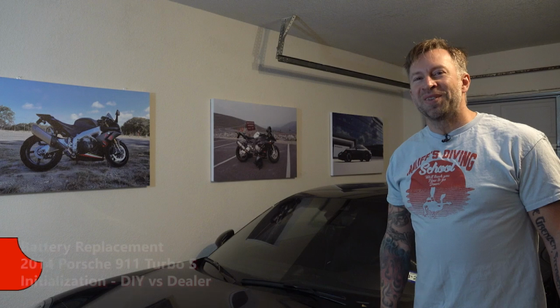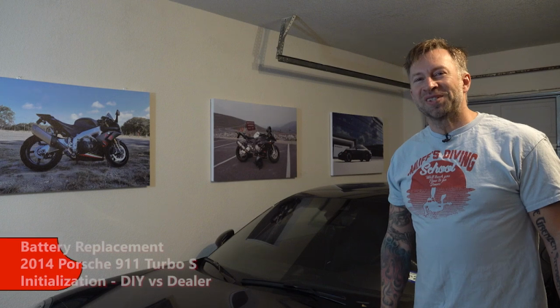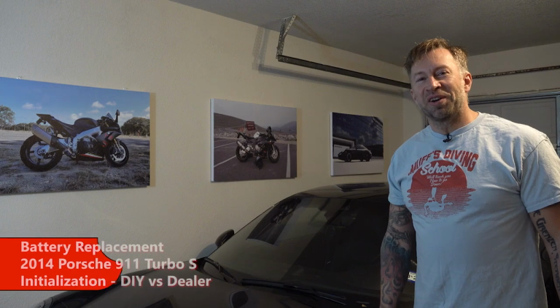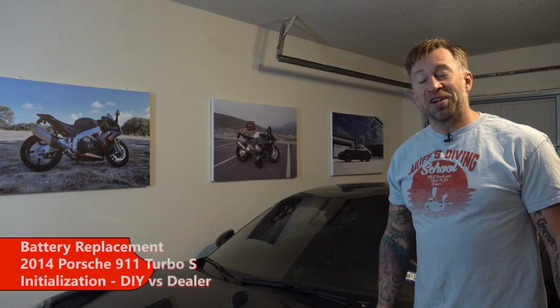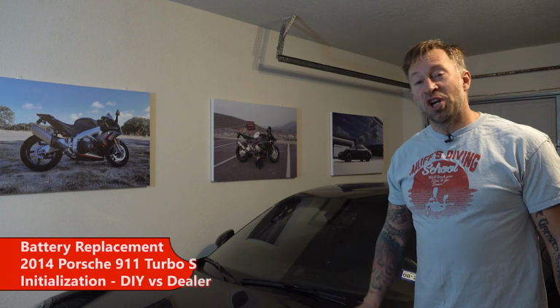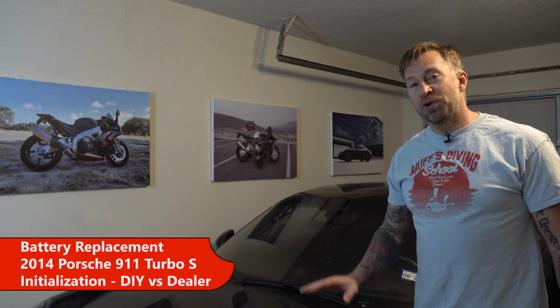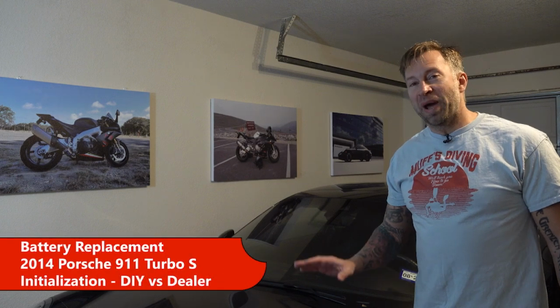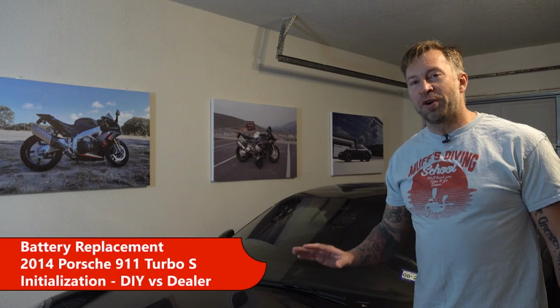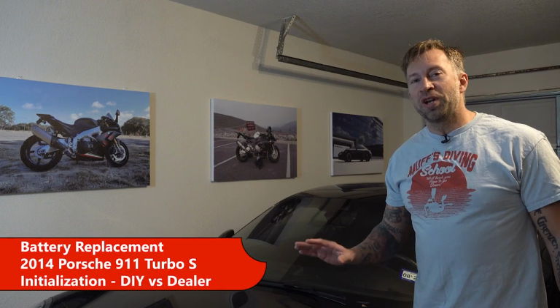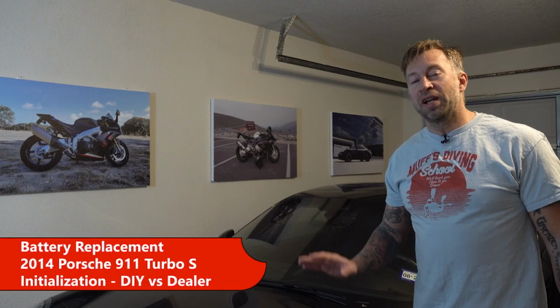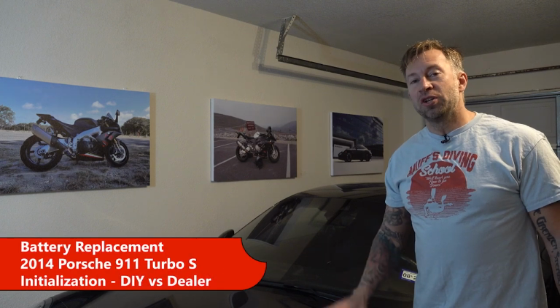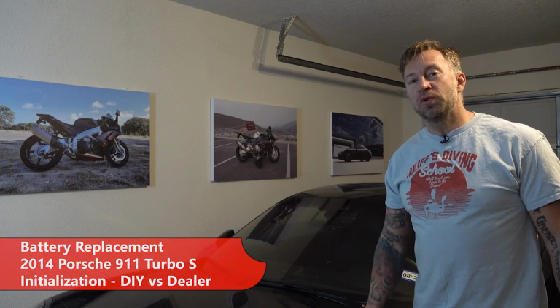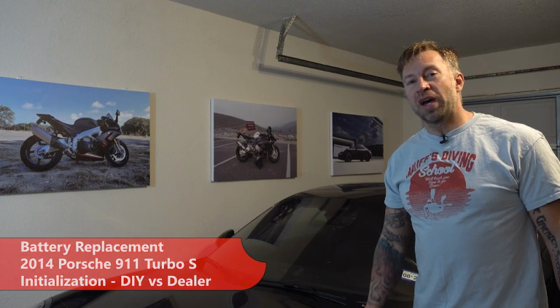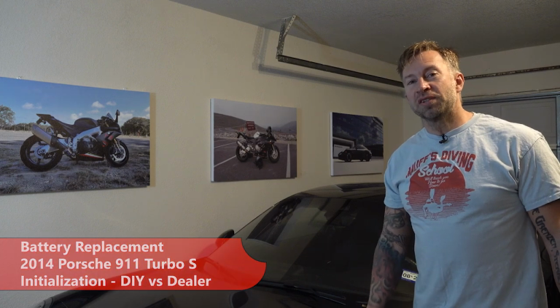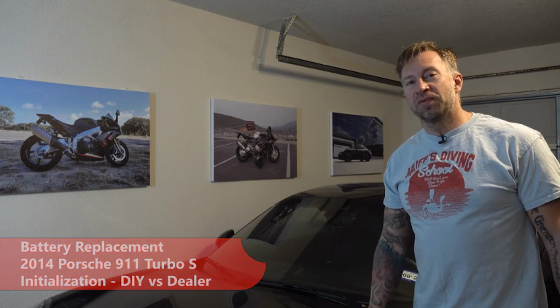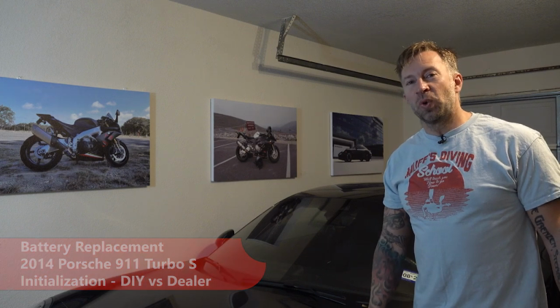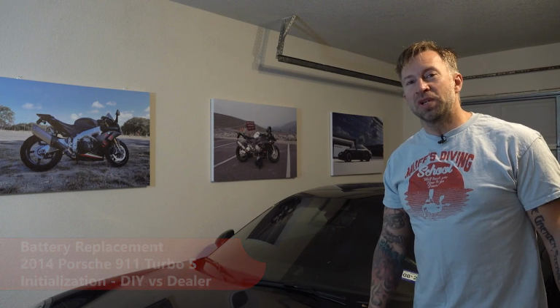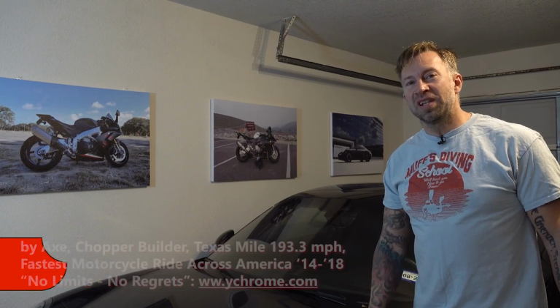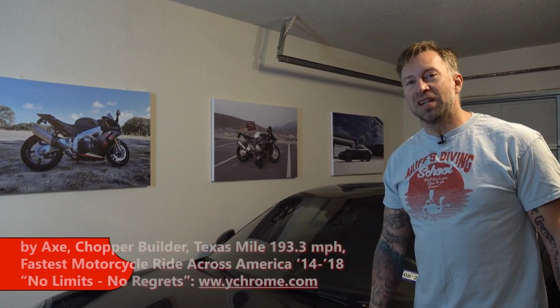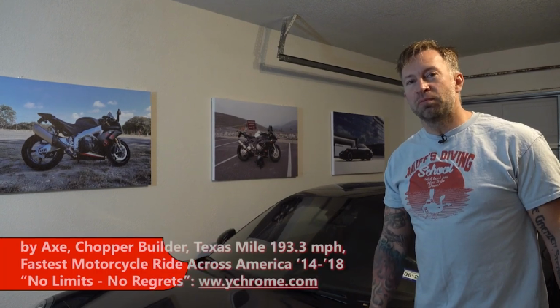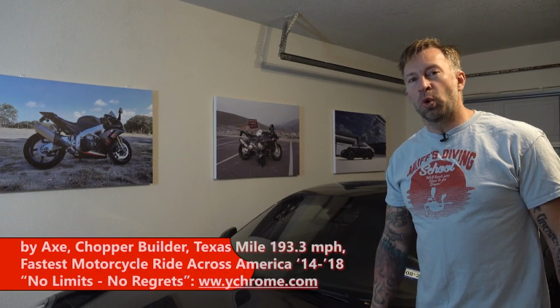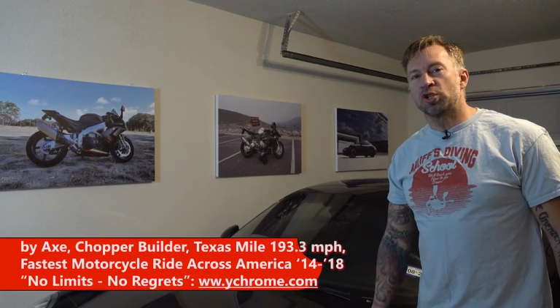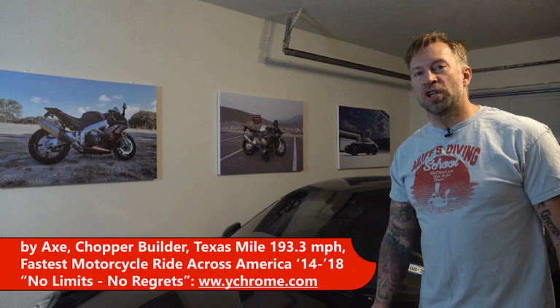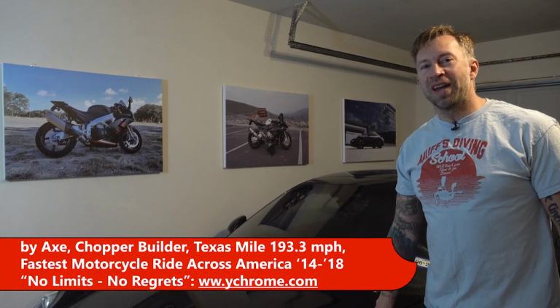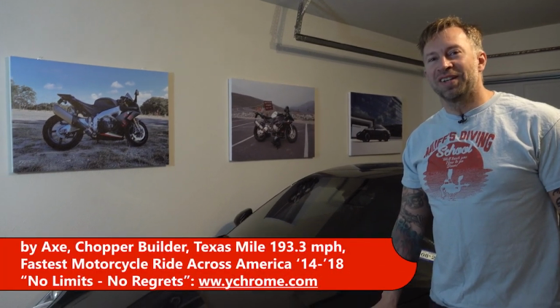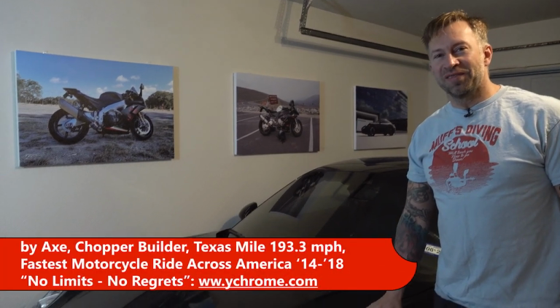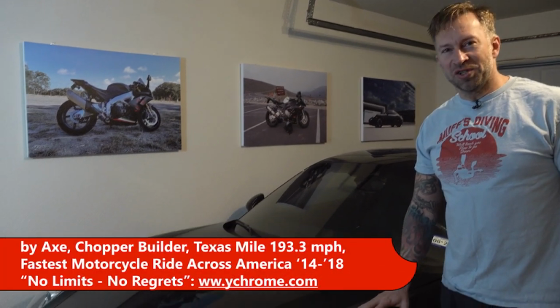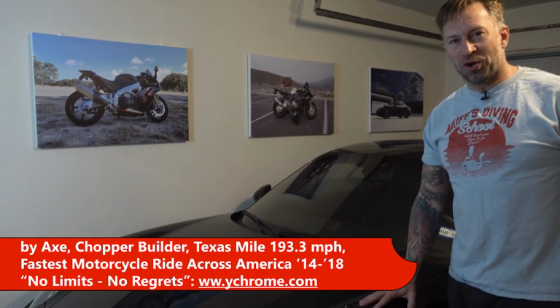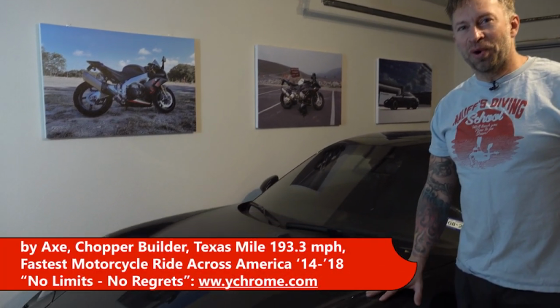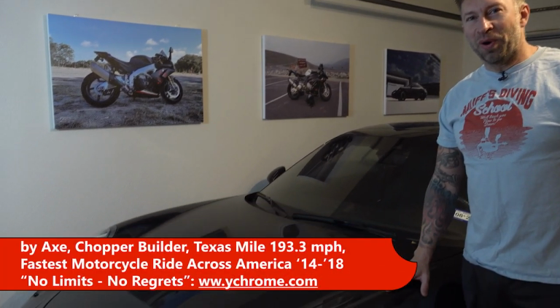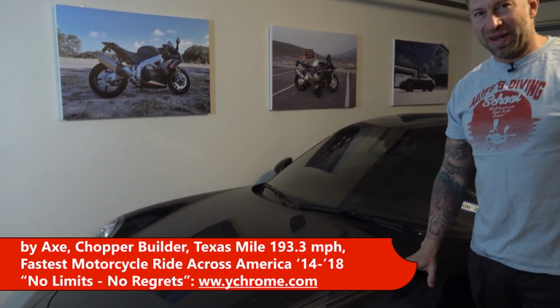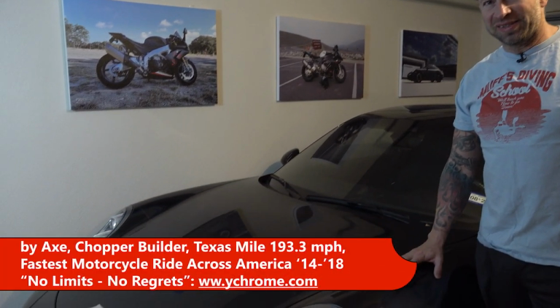This is how to change your battery in a 2014 Porsche 911 Turbo S.